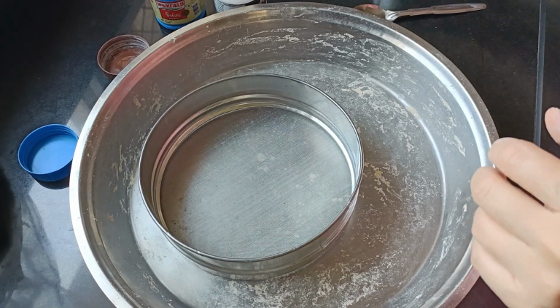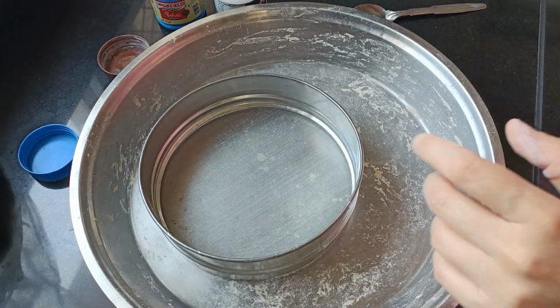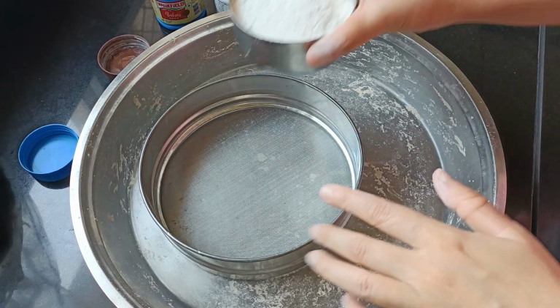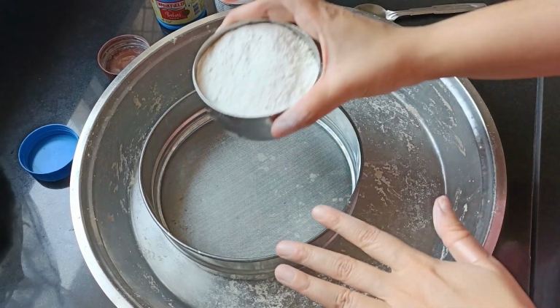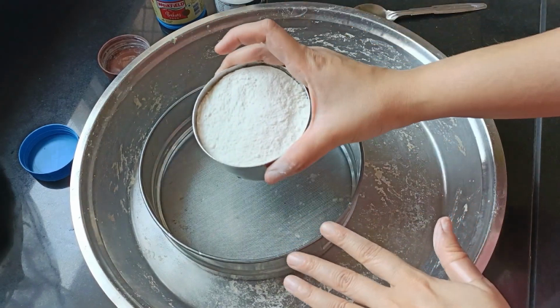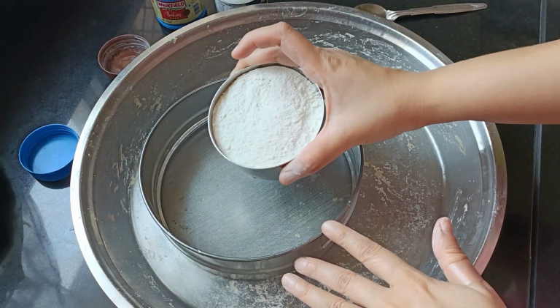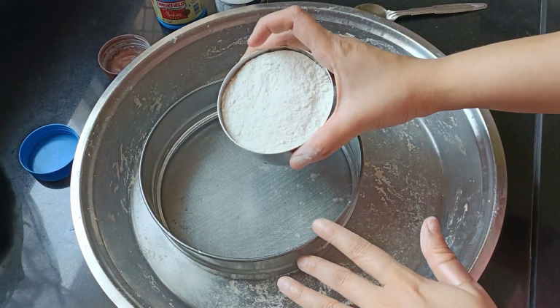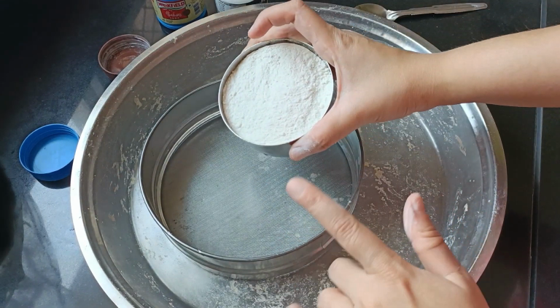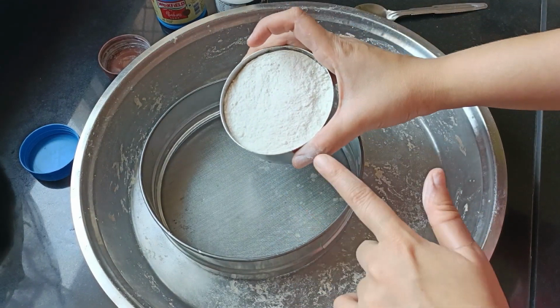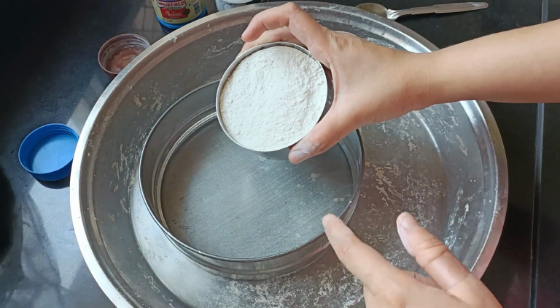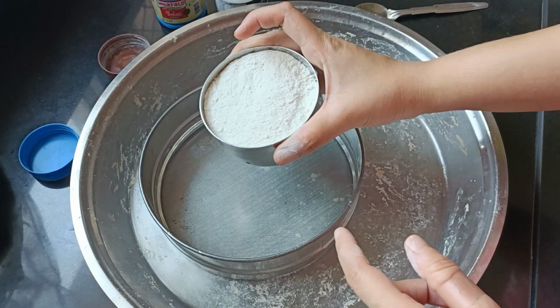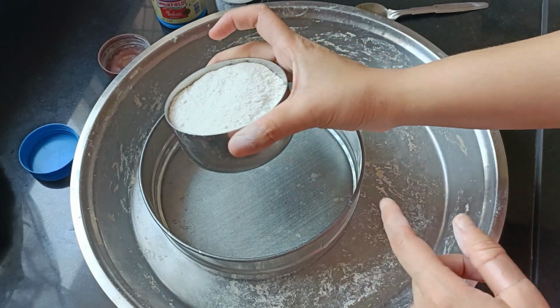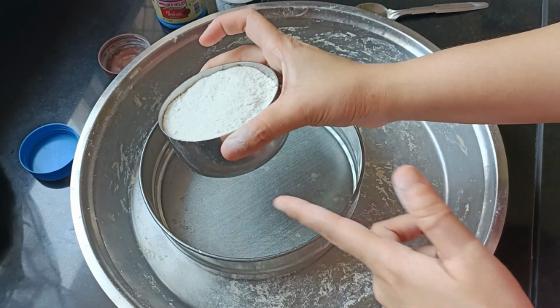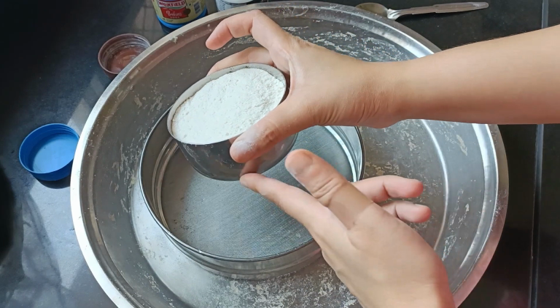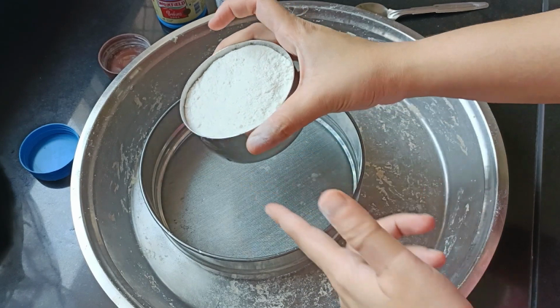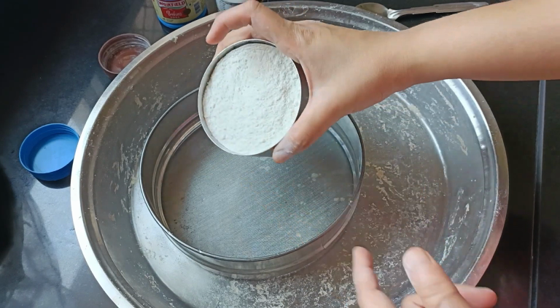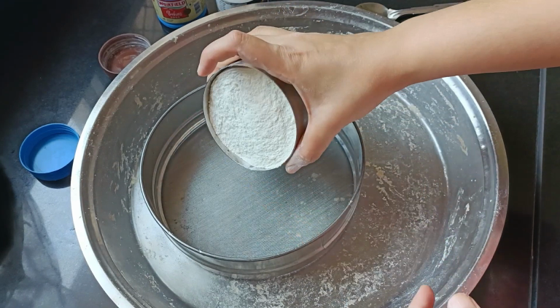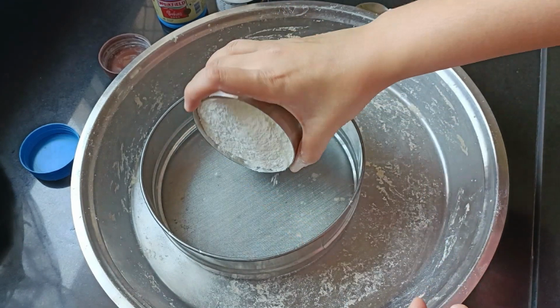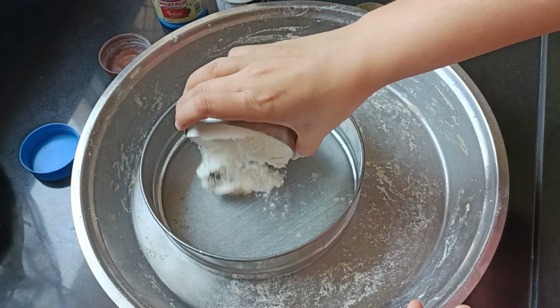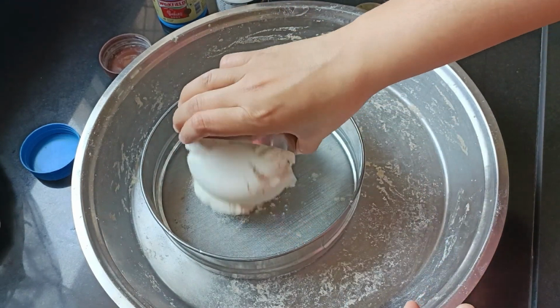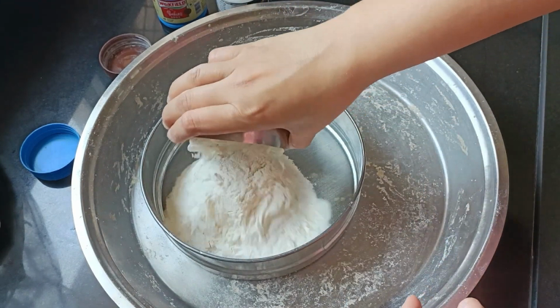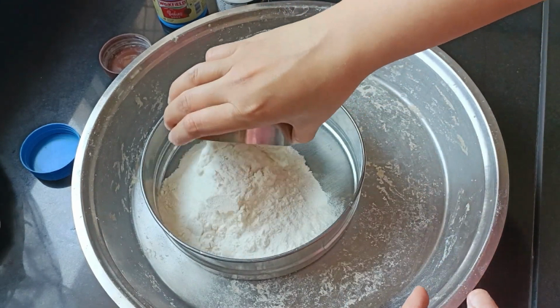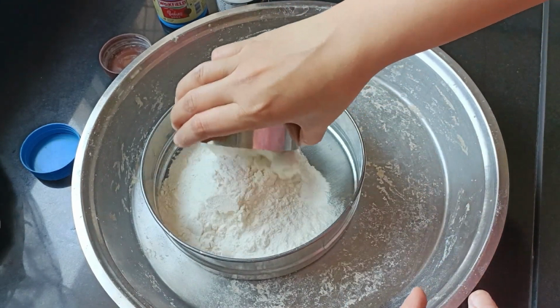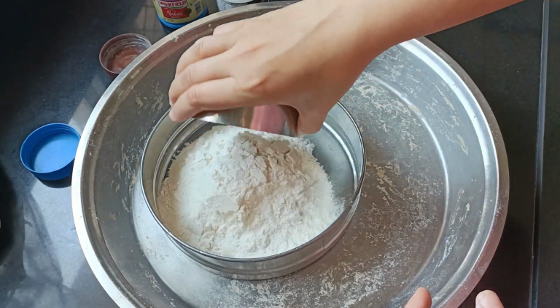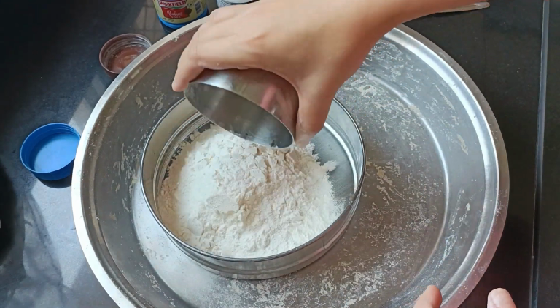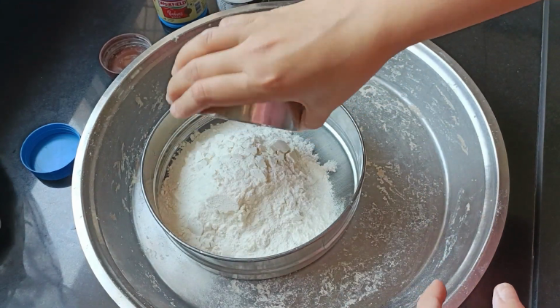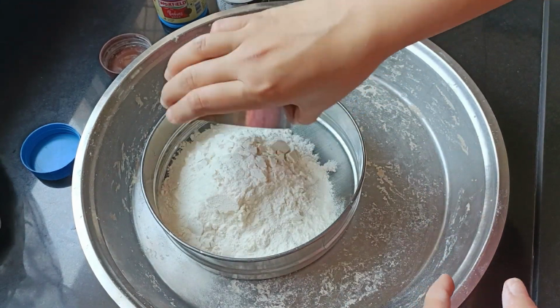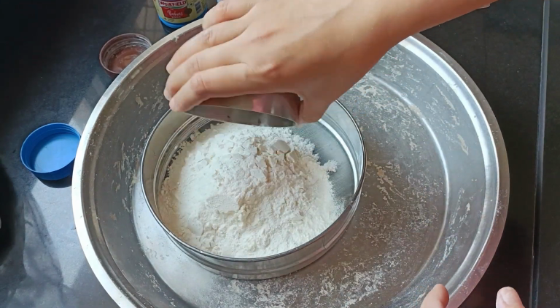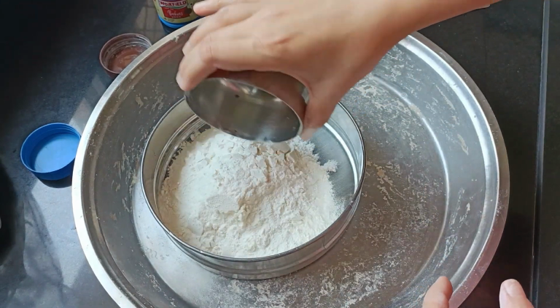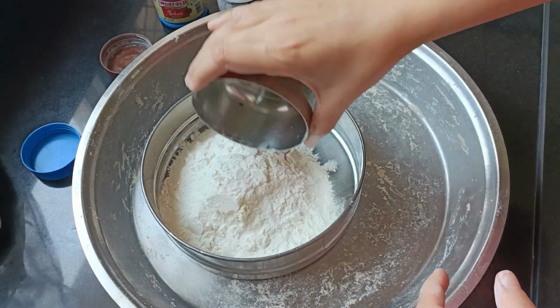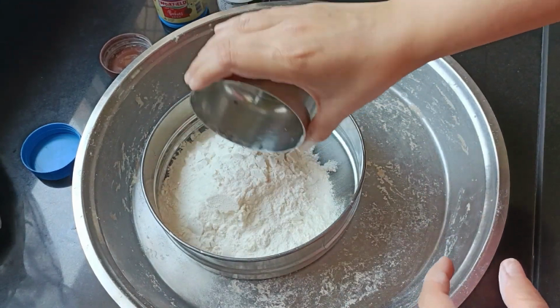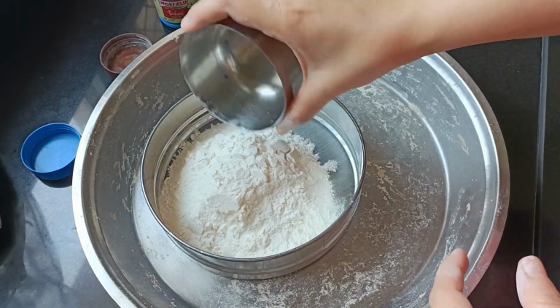This recipe is without the oven and without egg. So the recipe starts now.